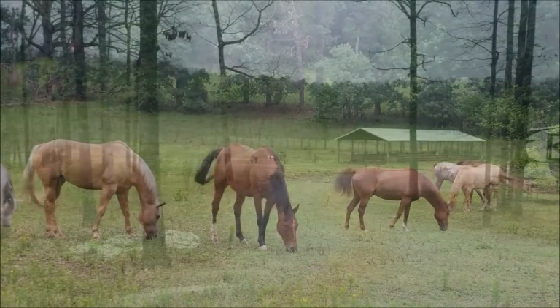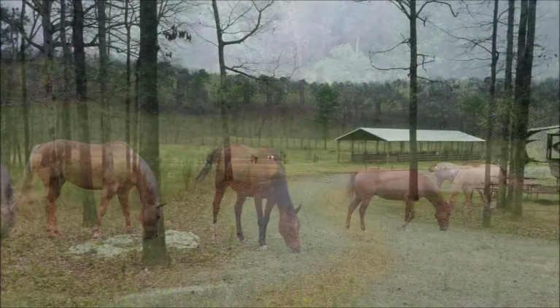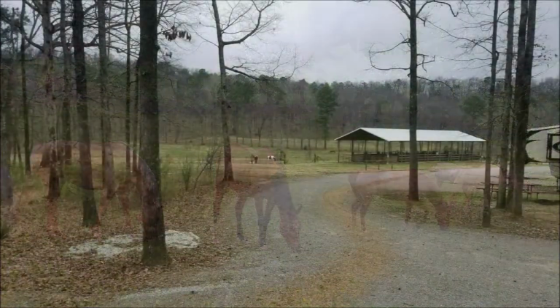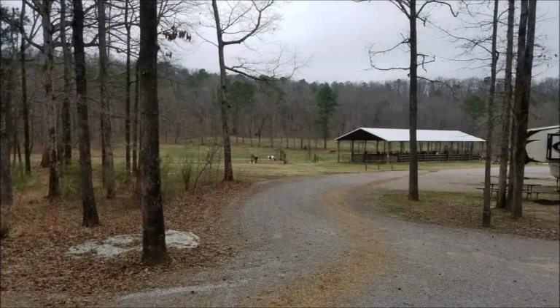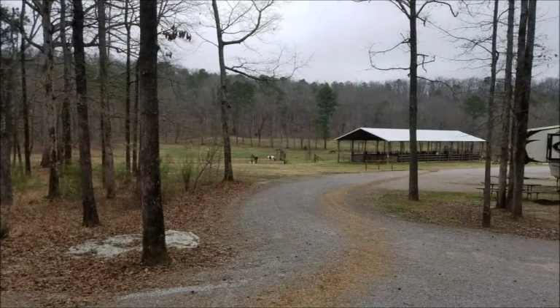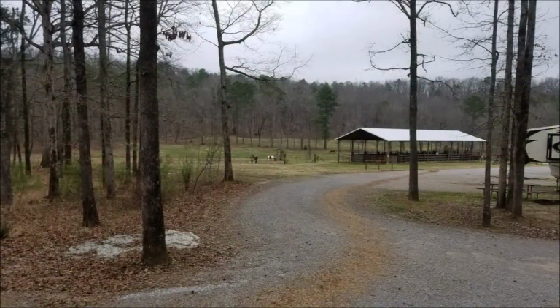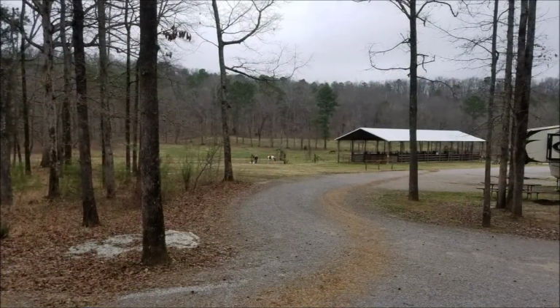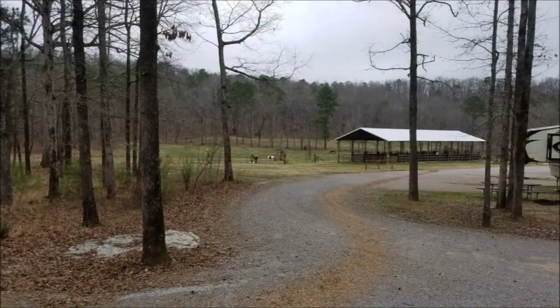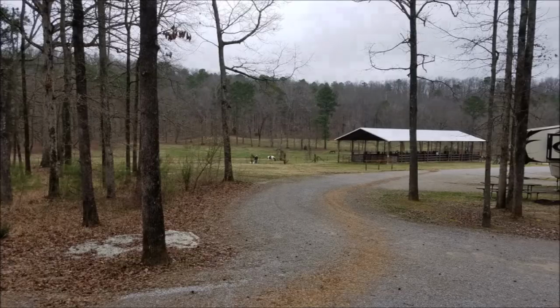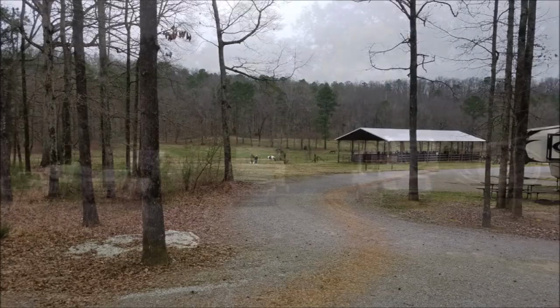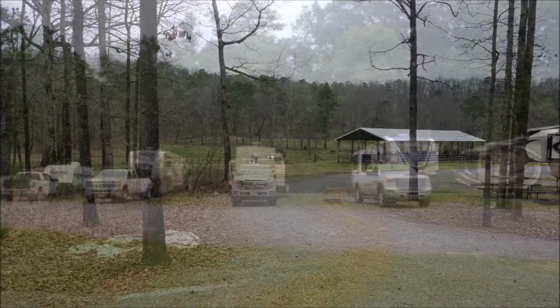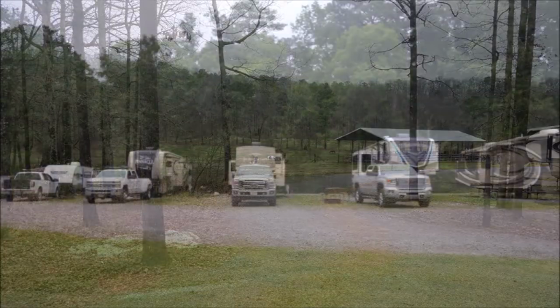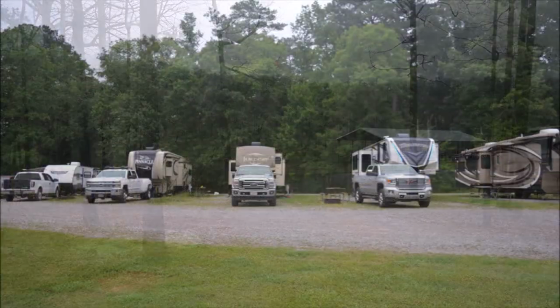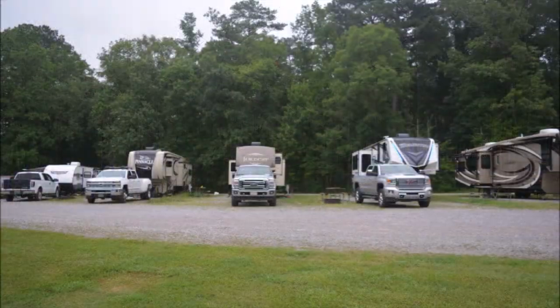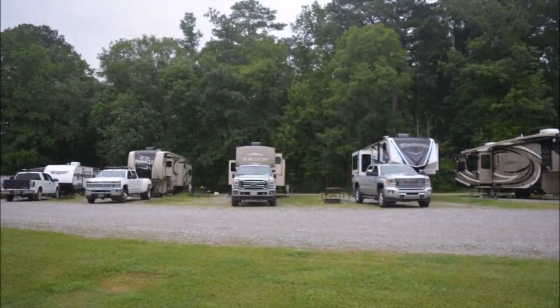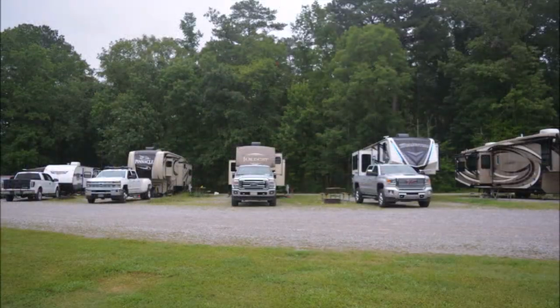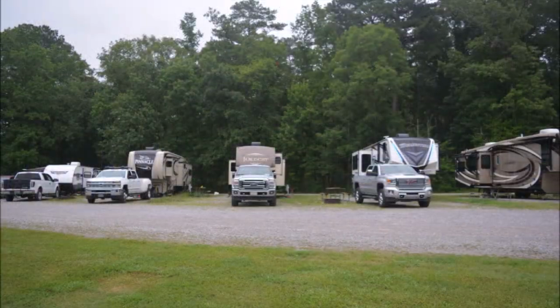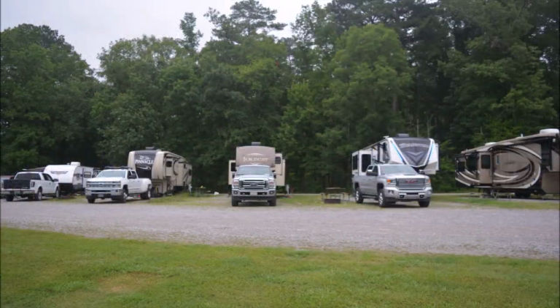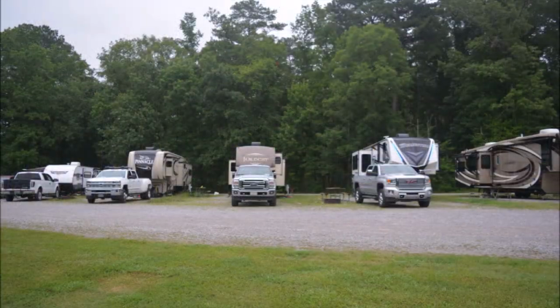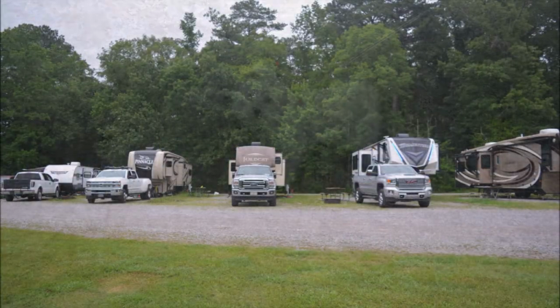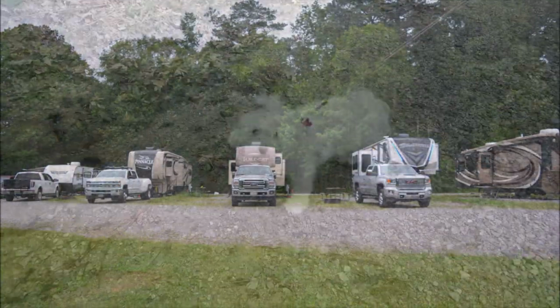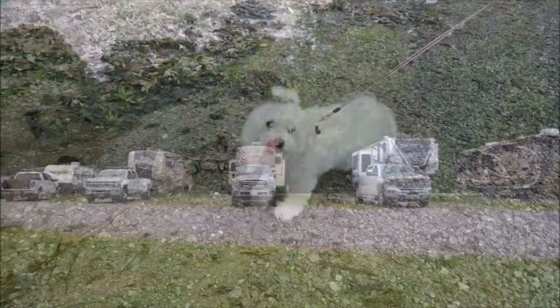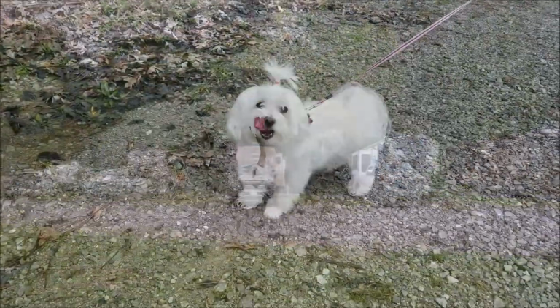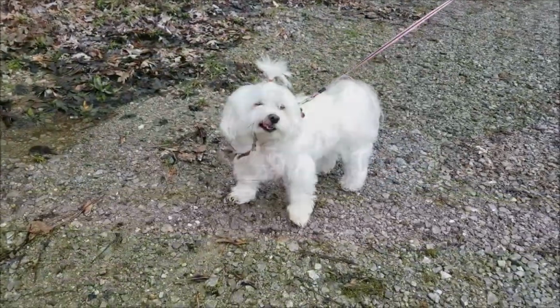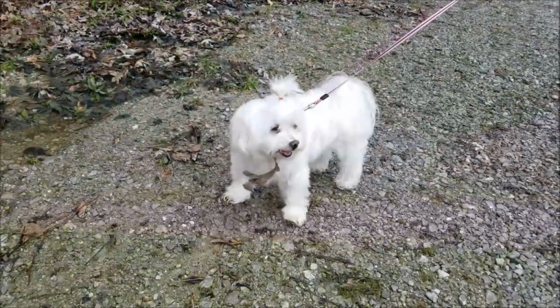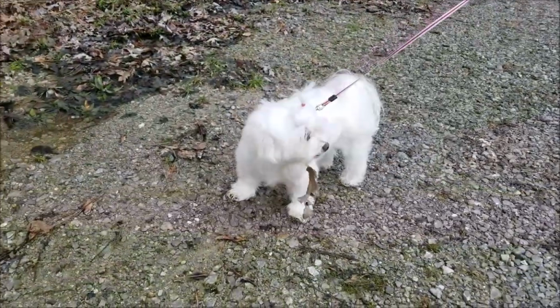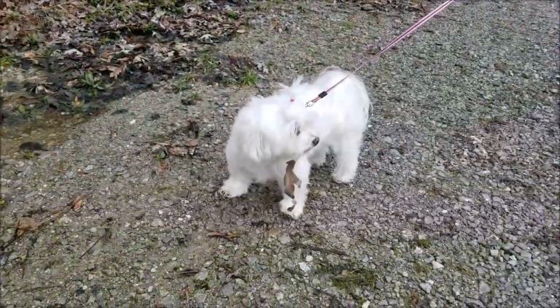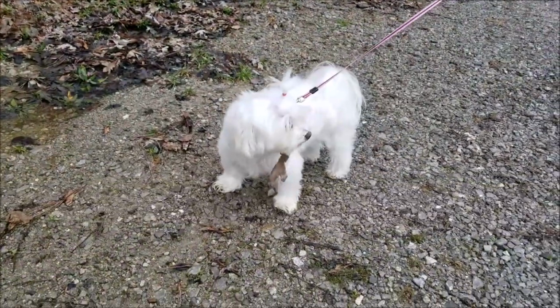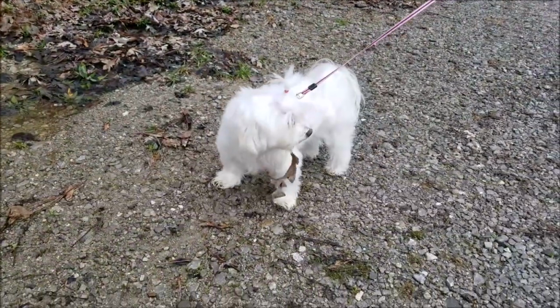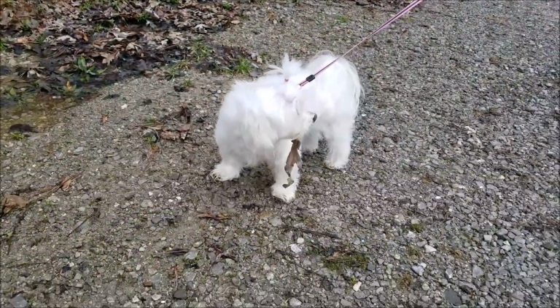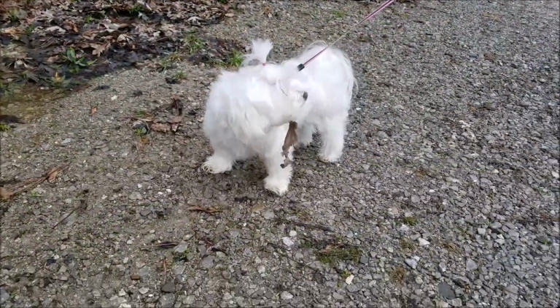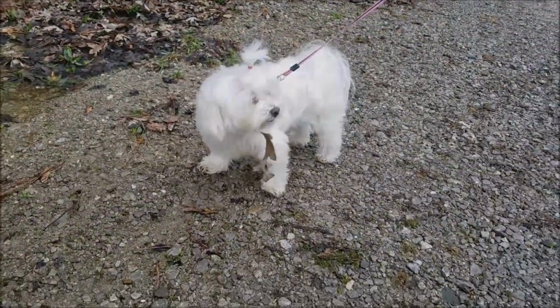We're here staying a couple of nights at one of their campgrounds and we're going to show you around the park. Y'all stick around.